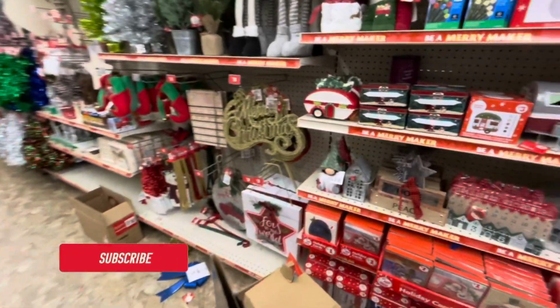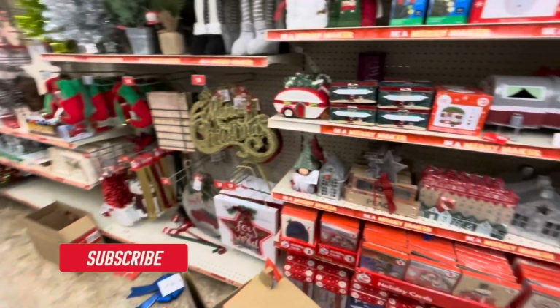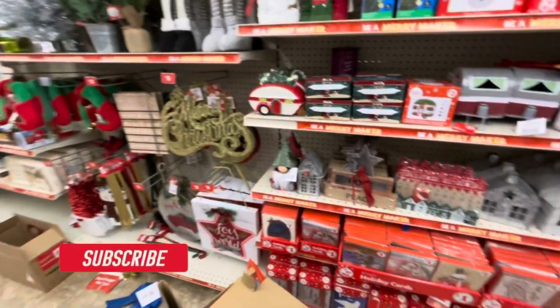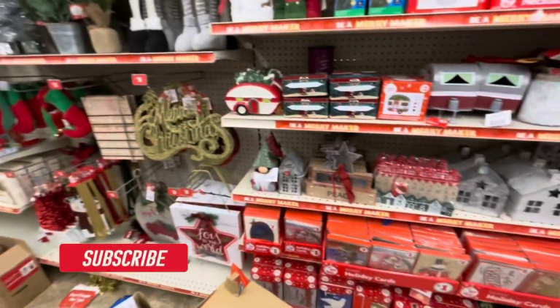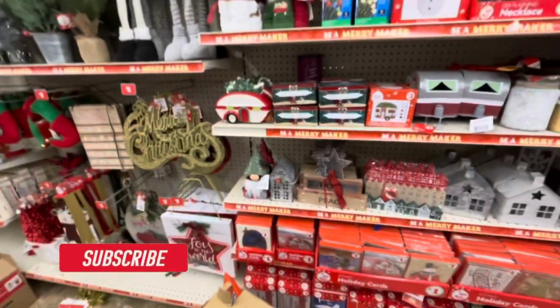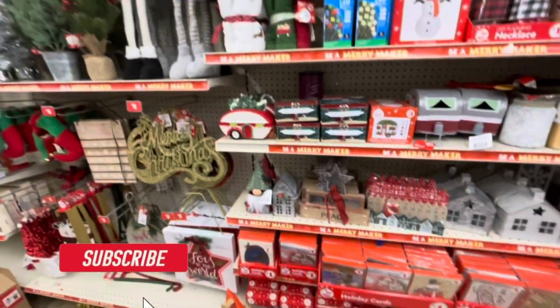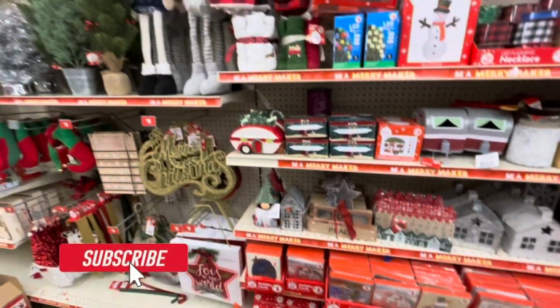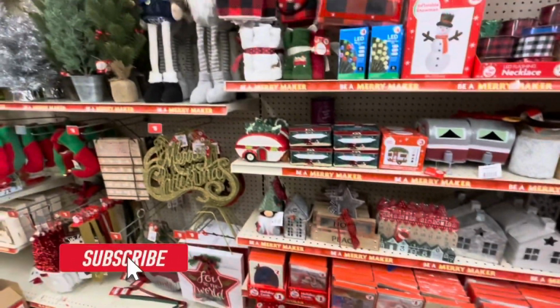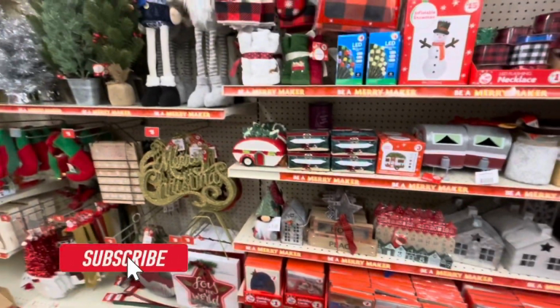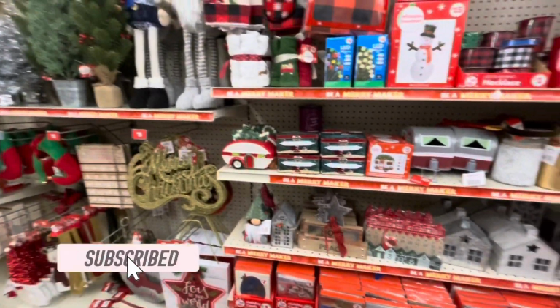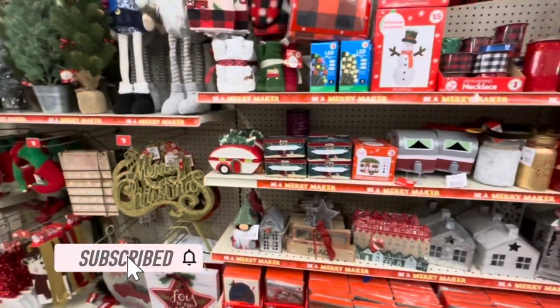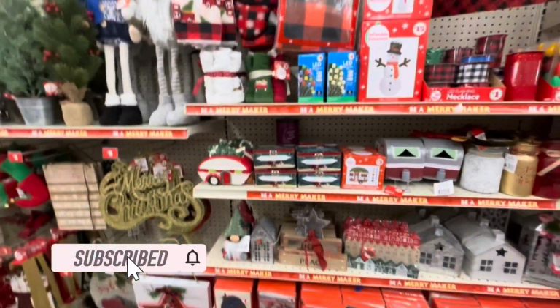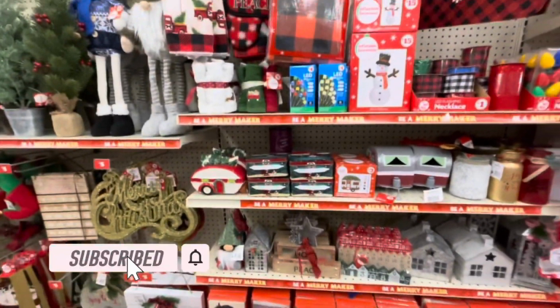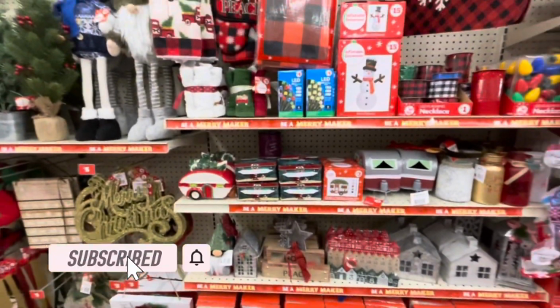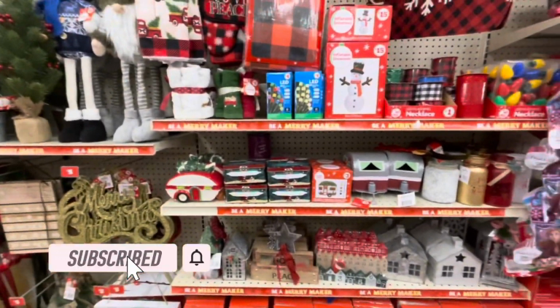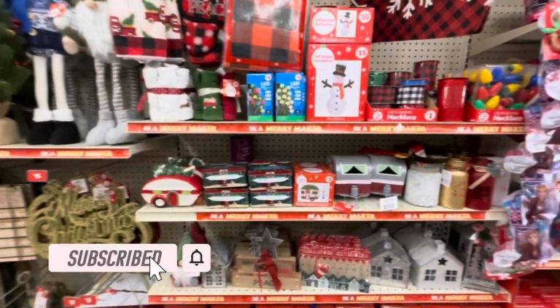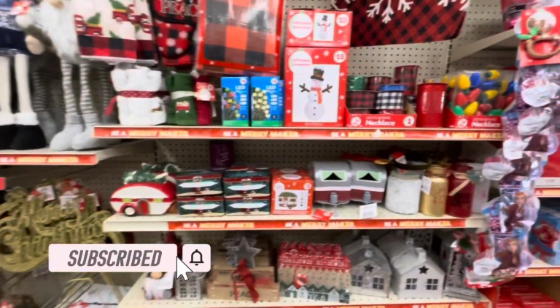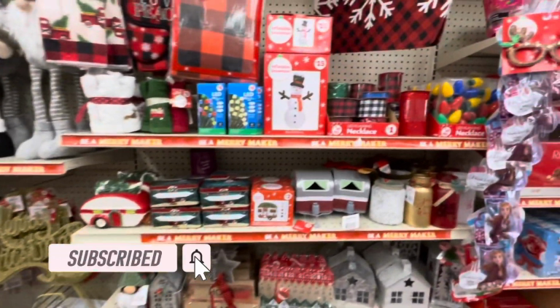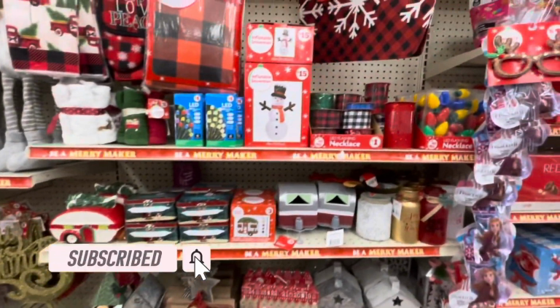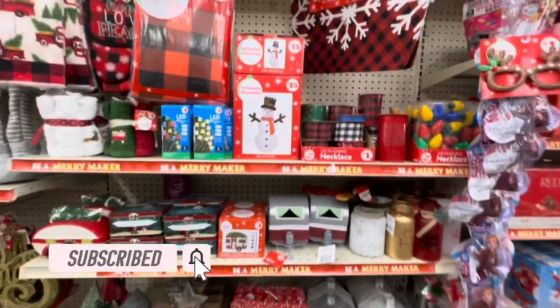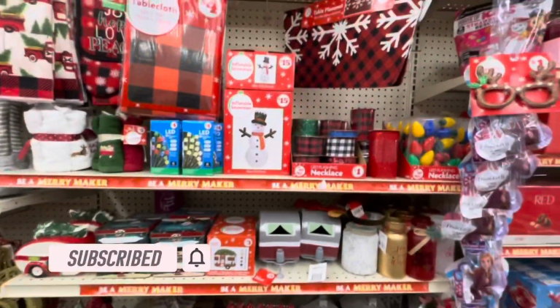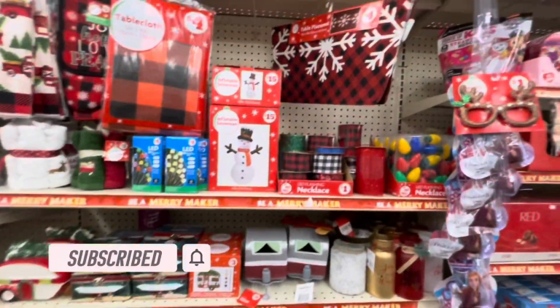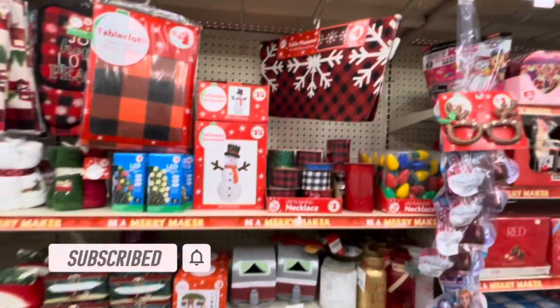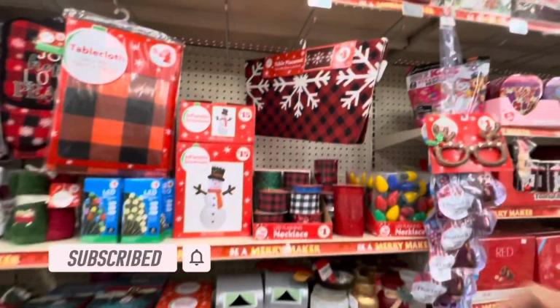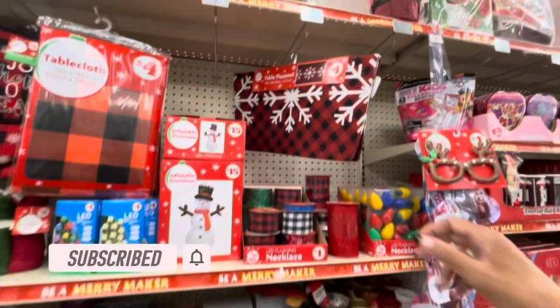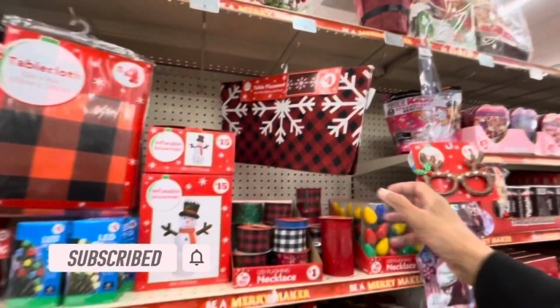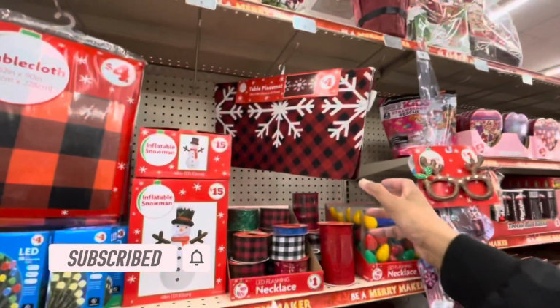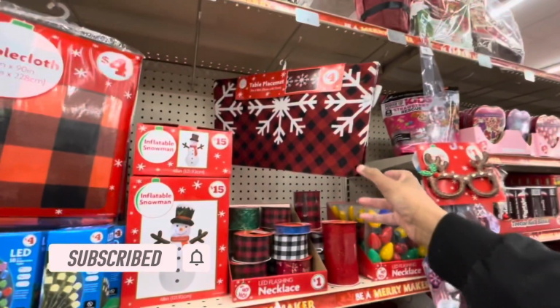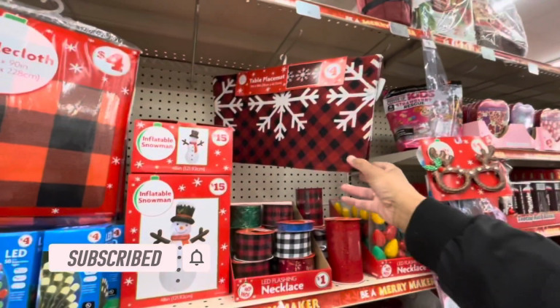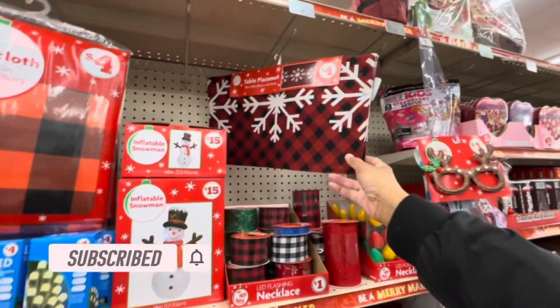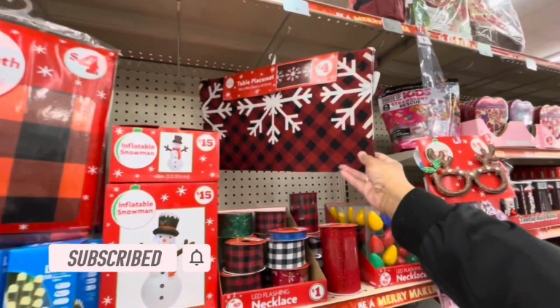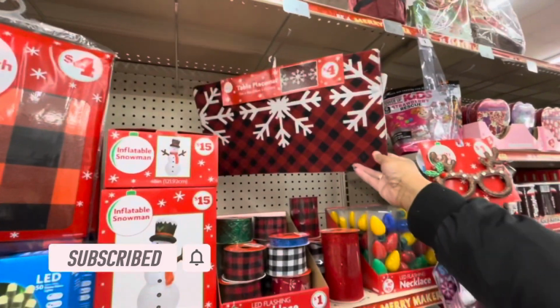Hey guys, welcome back to my channel. I'm back in the Family Dollar store just to see if they added any new items here.